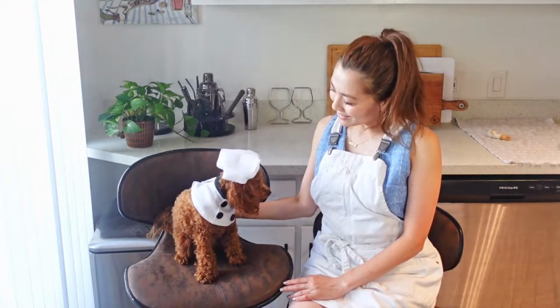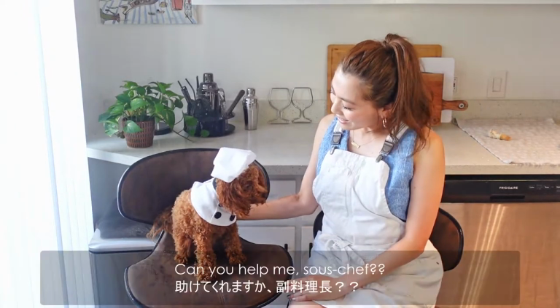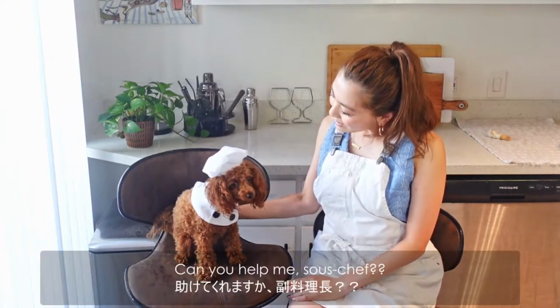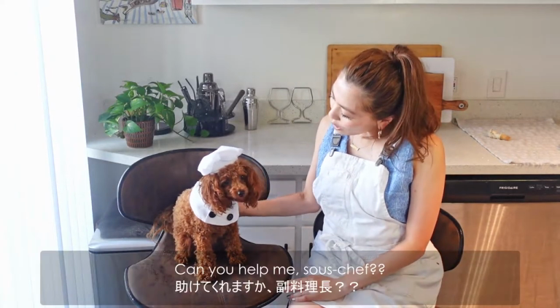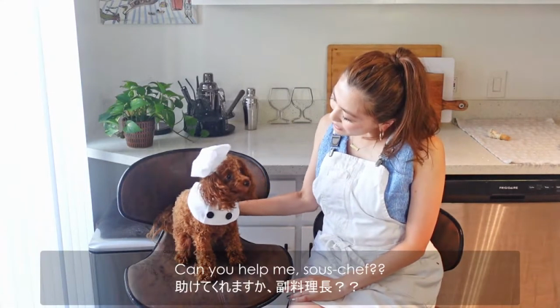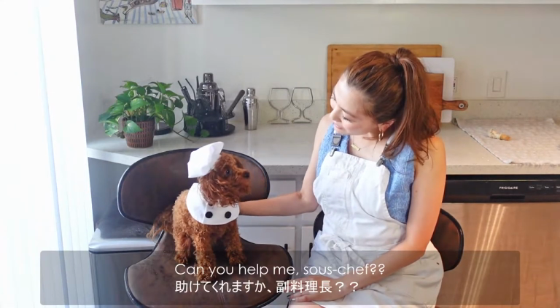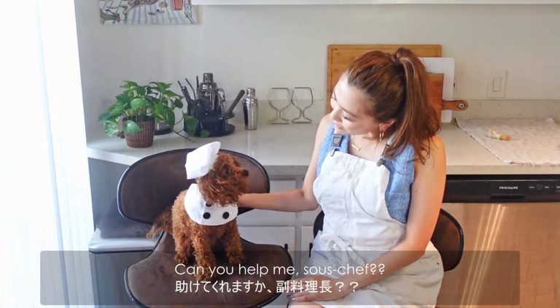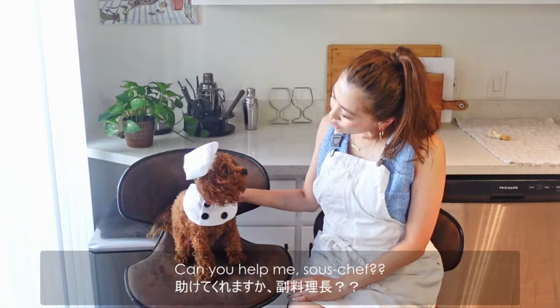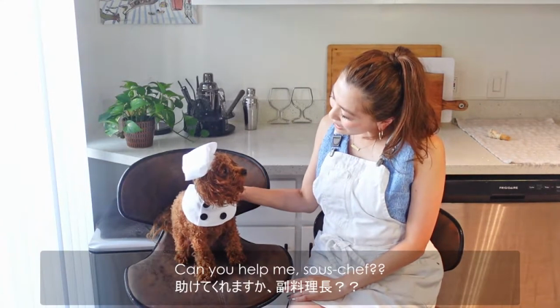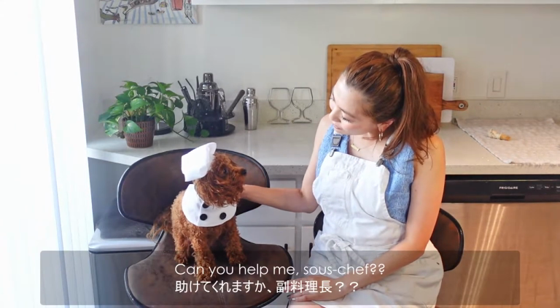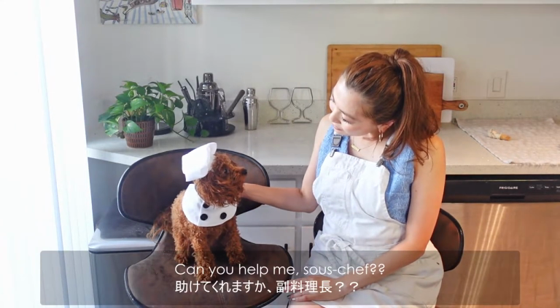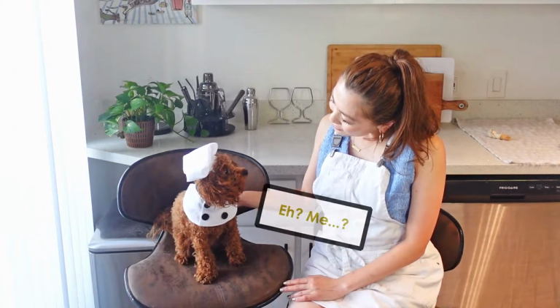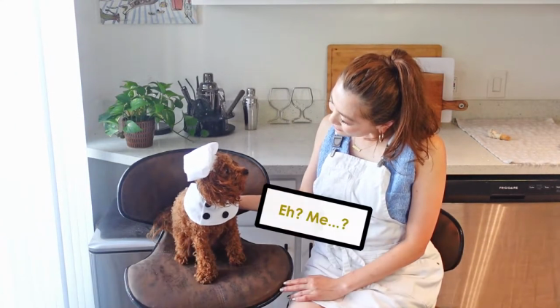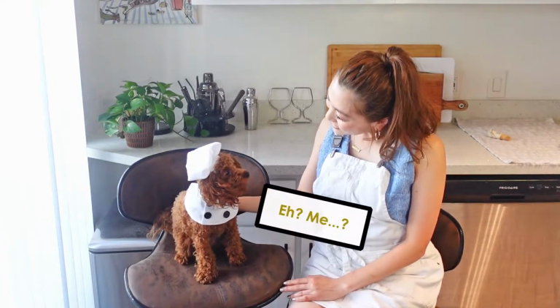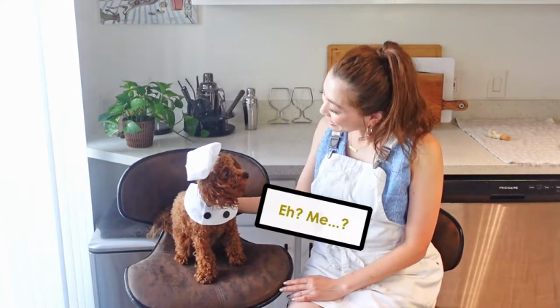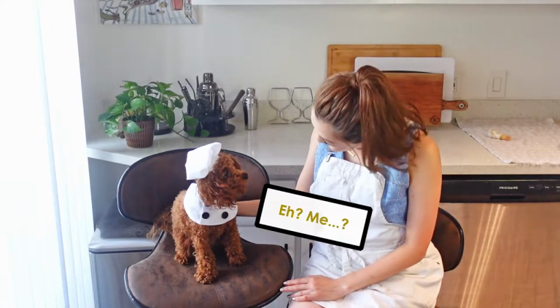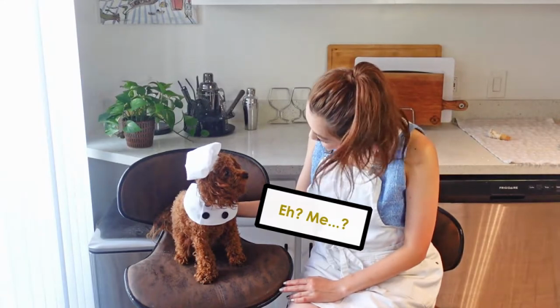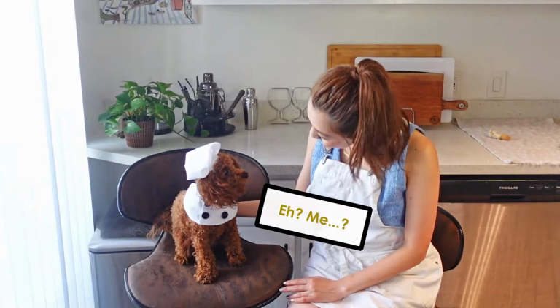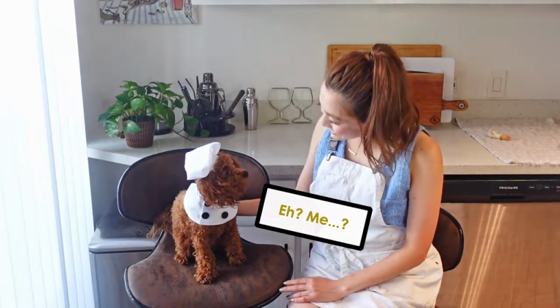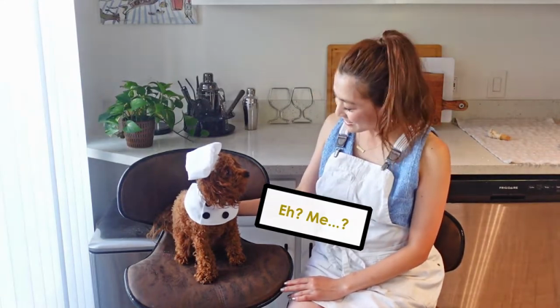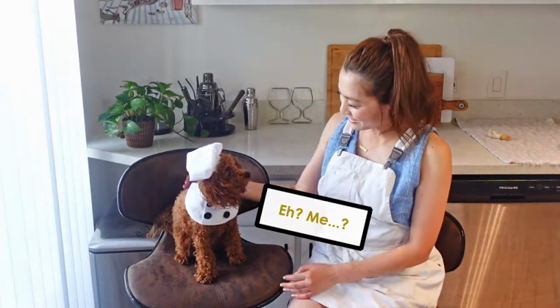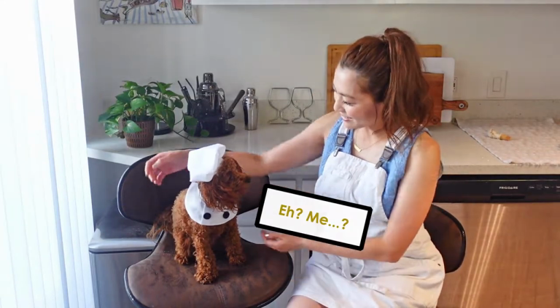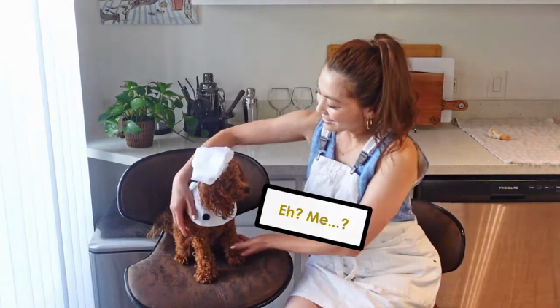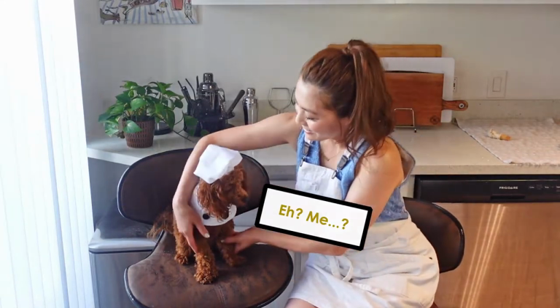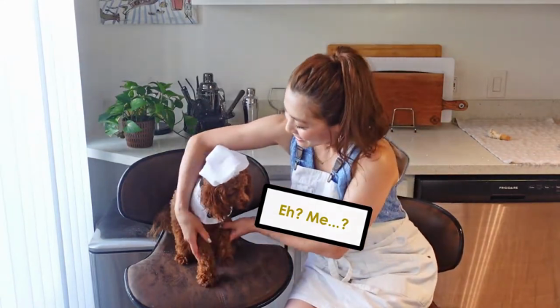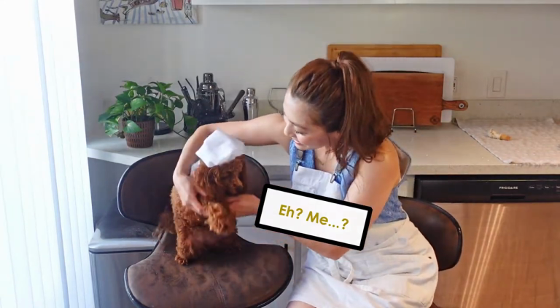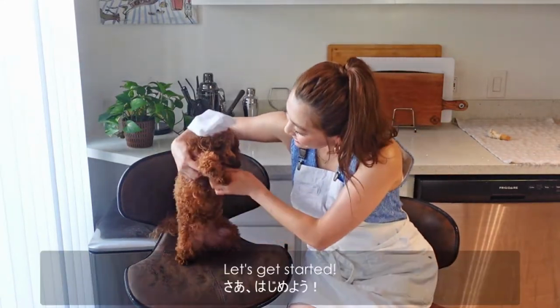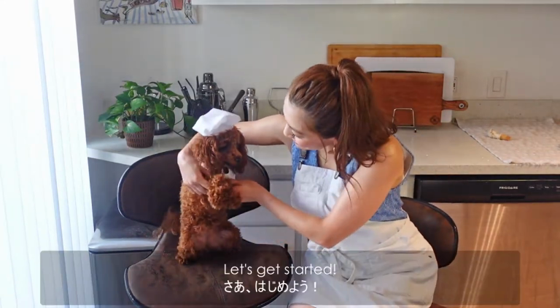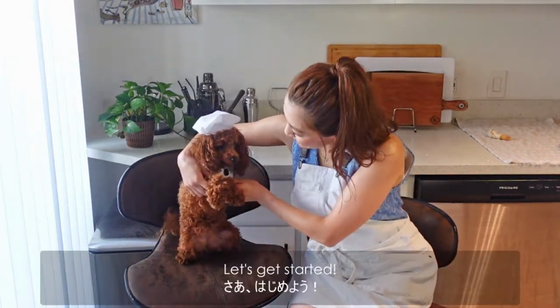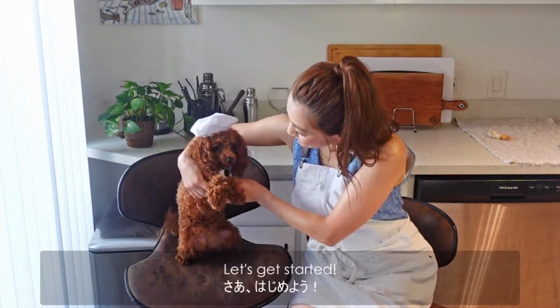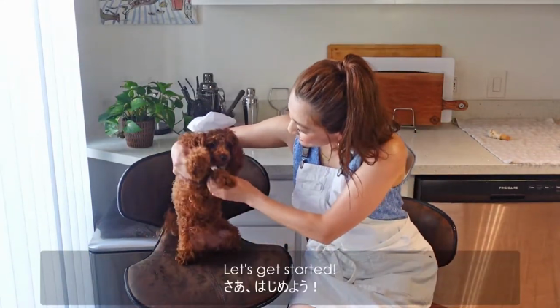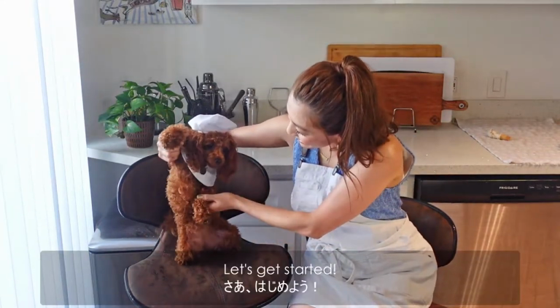Can you help me, Chibi Chef? Let's get started!